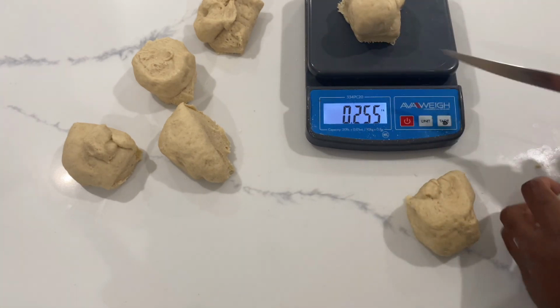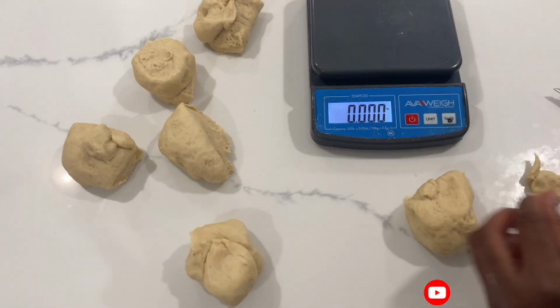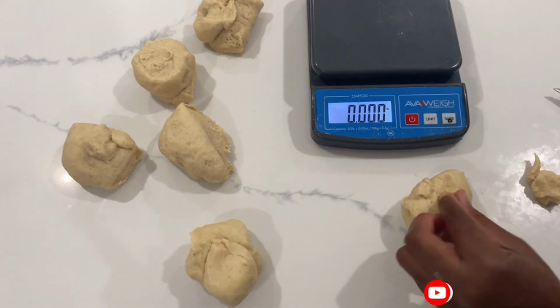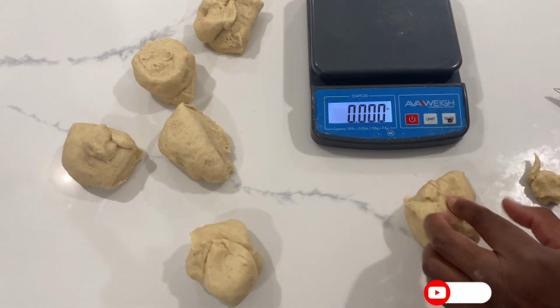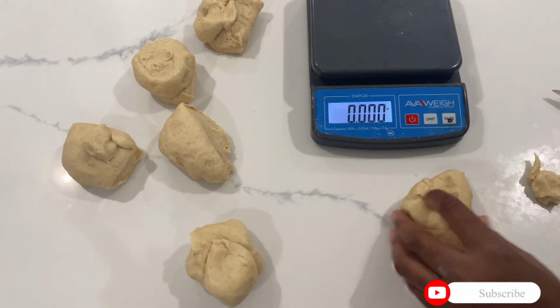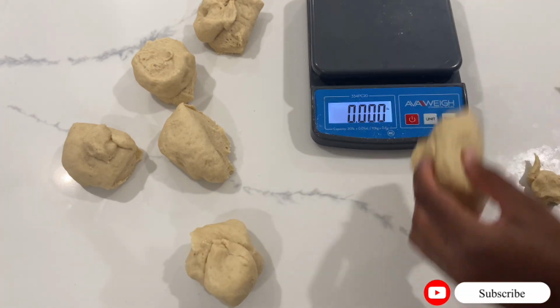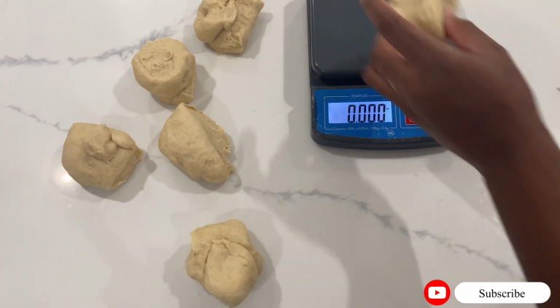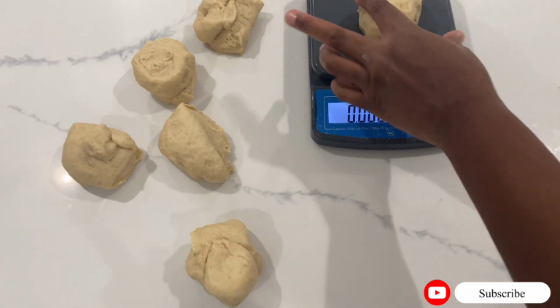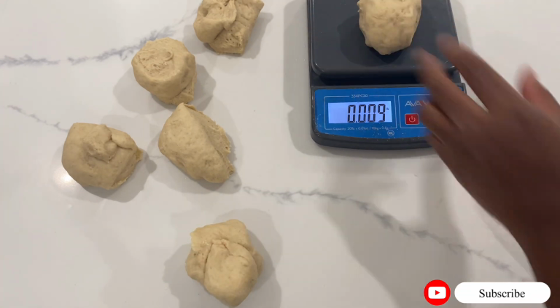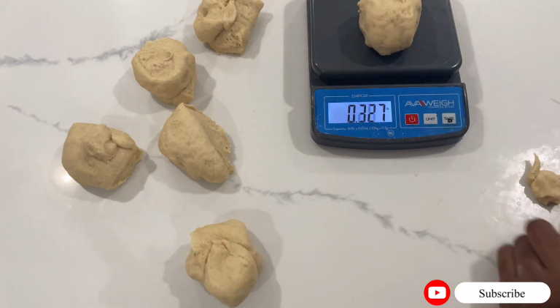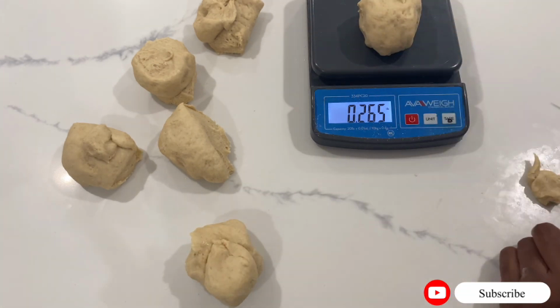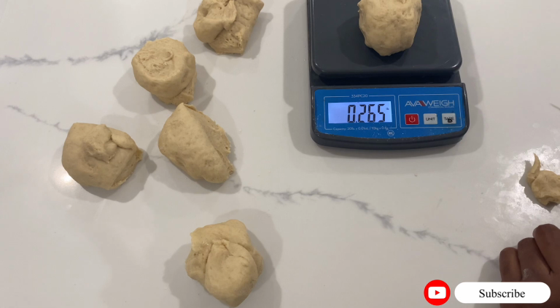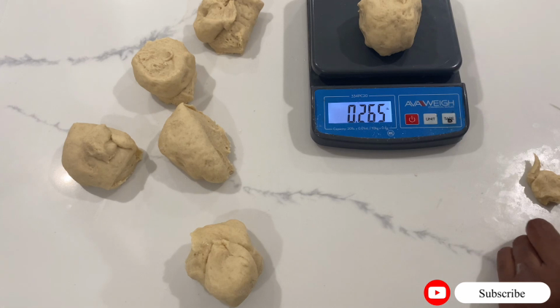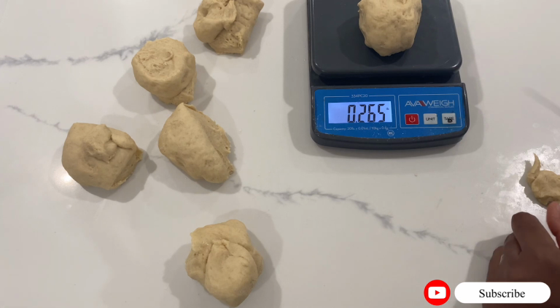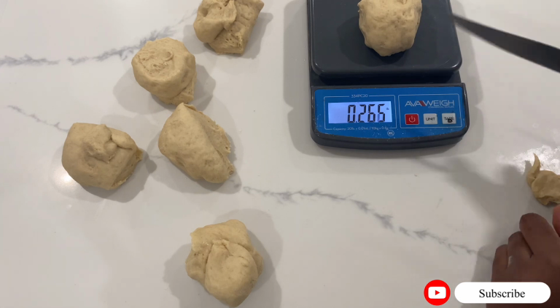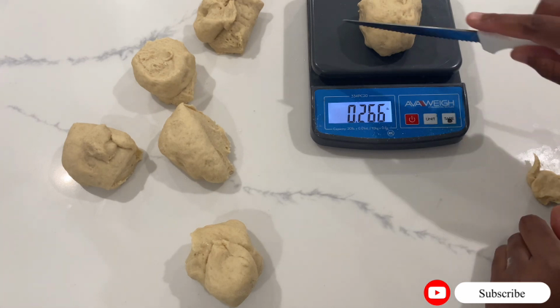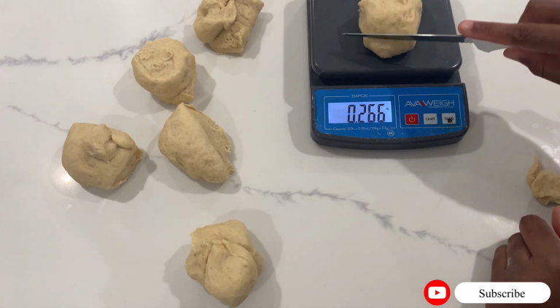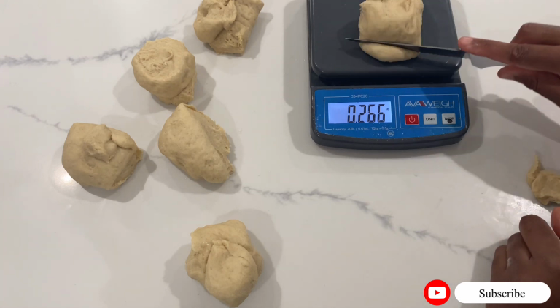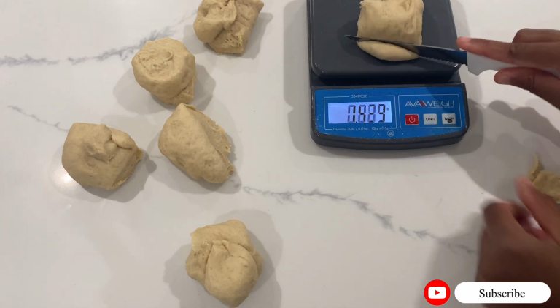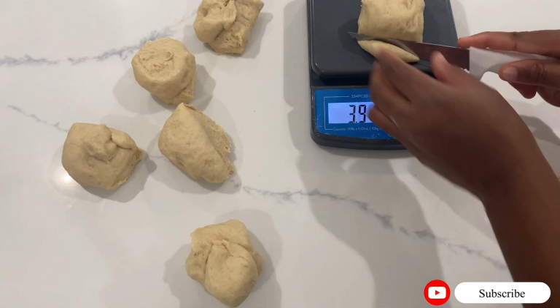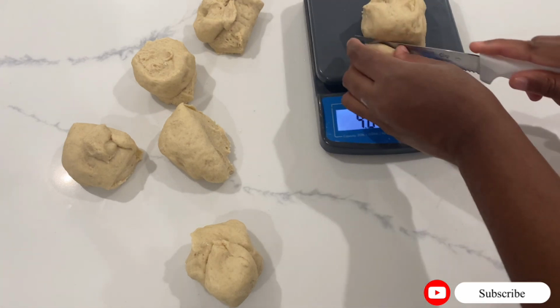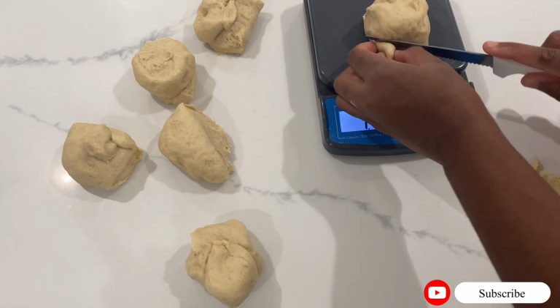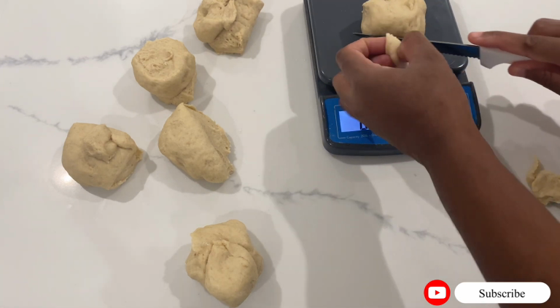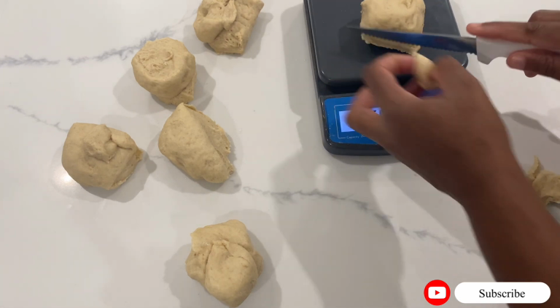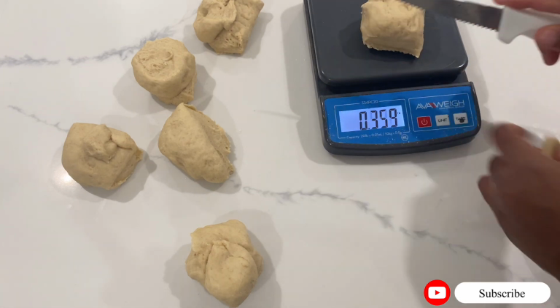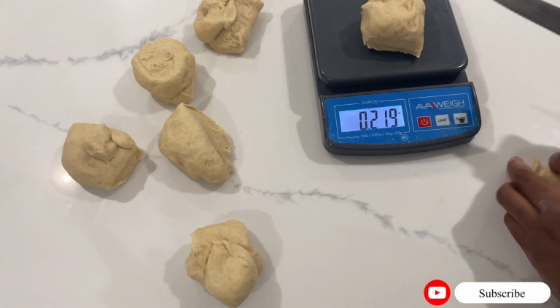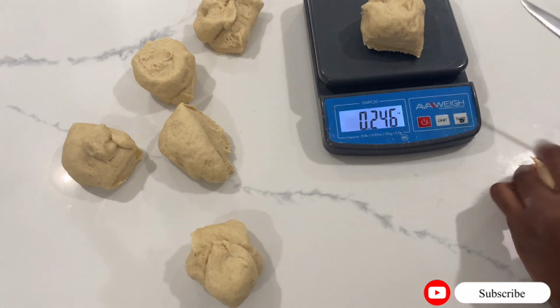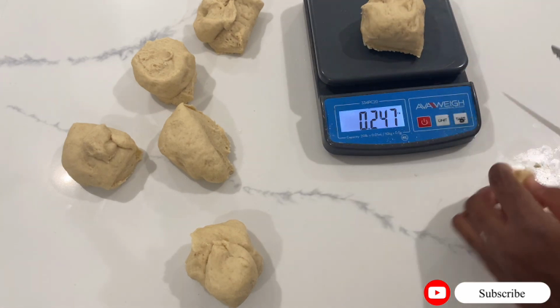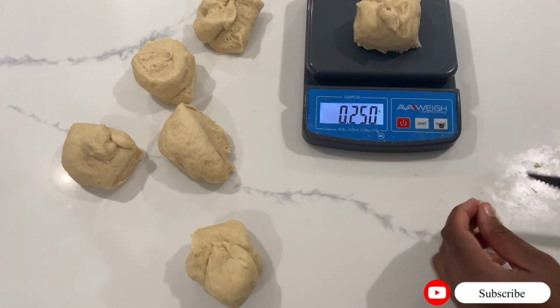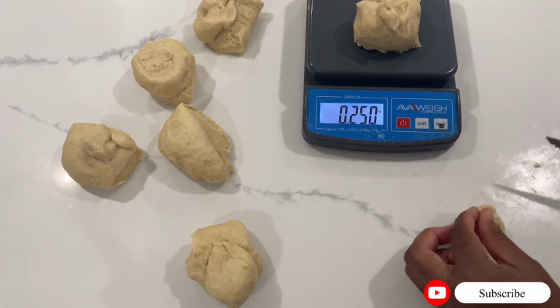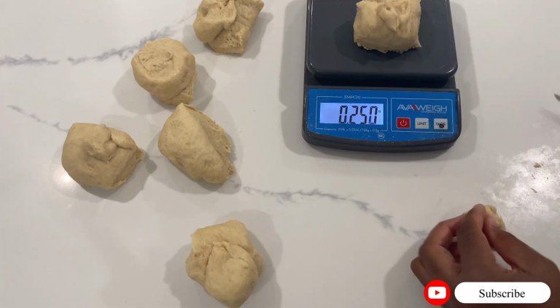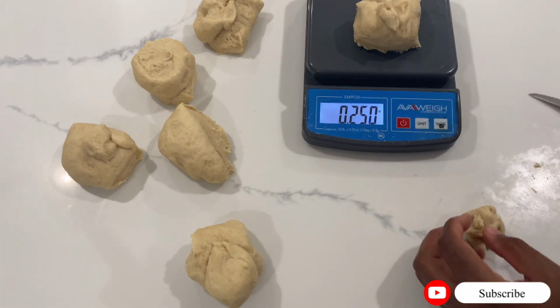If you've gotten value thus far from this video, please consider subscribing so that you won't miss out on our weekly uploads.